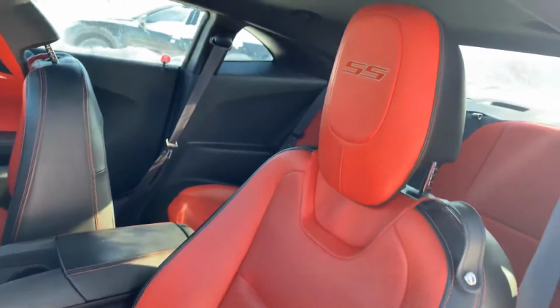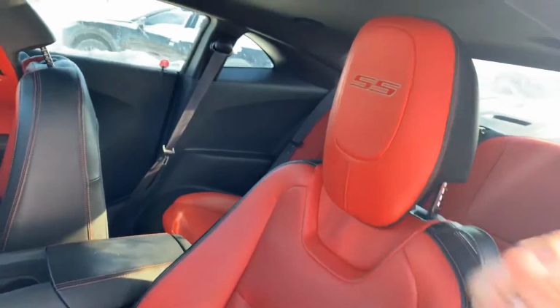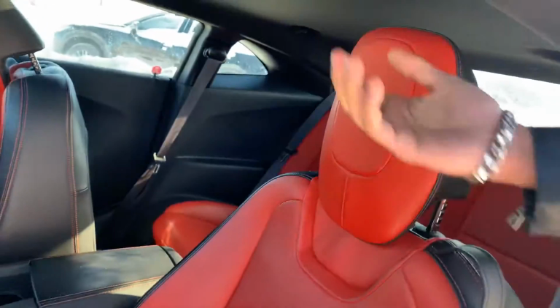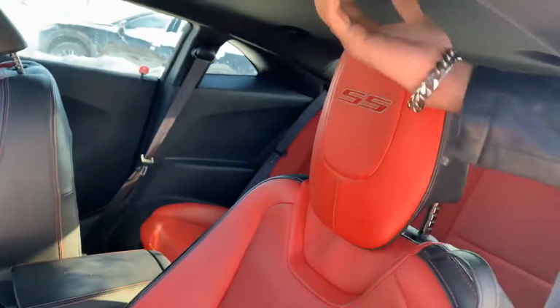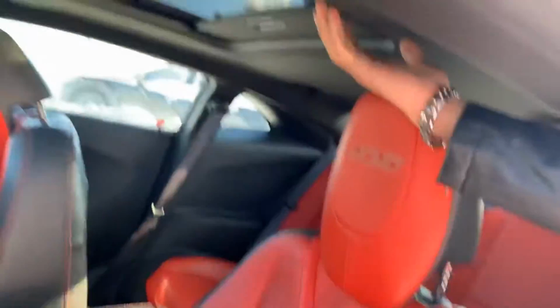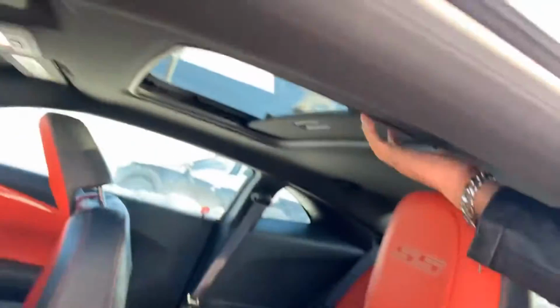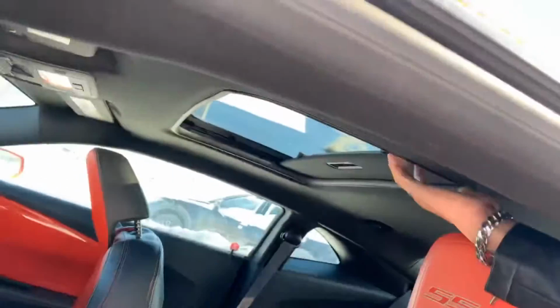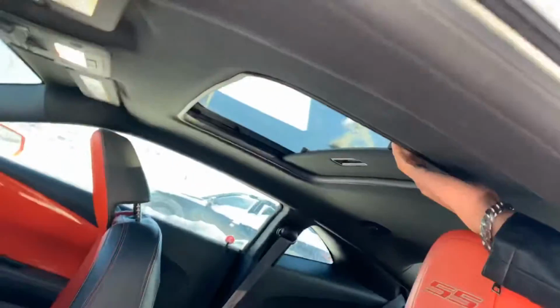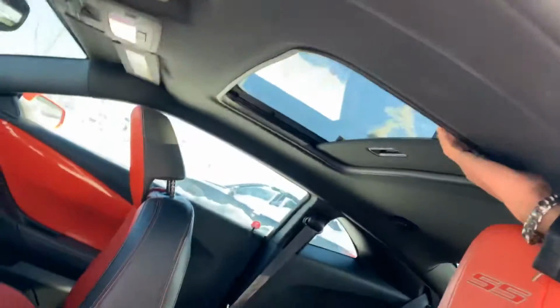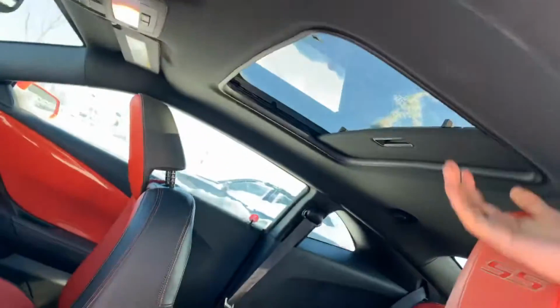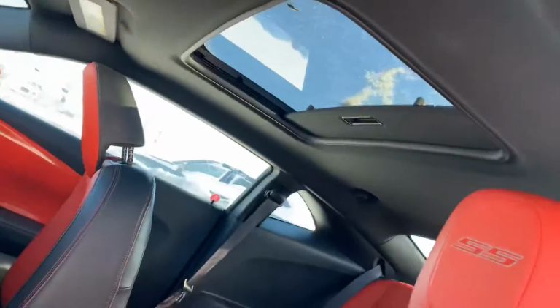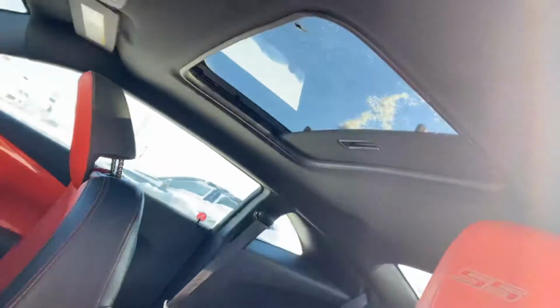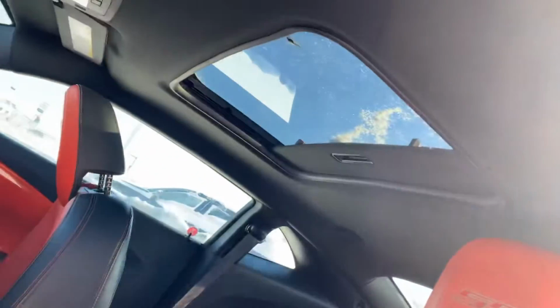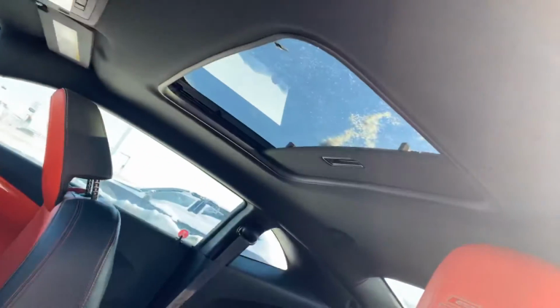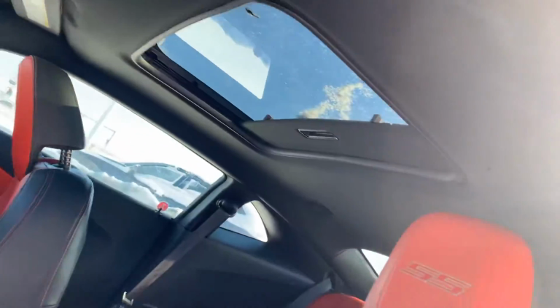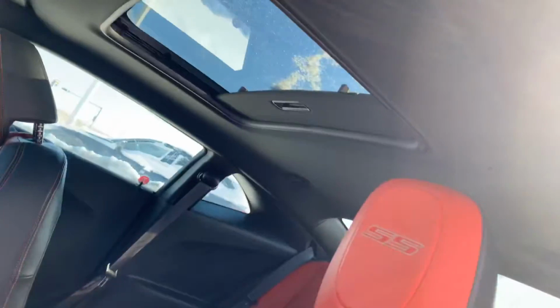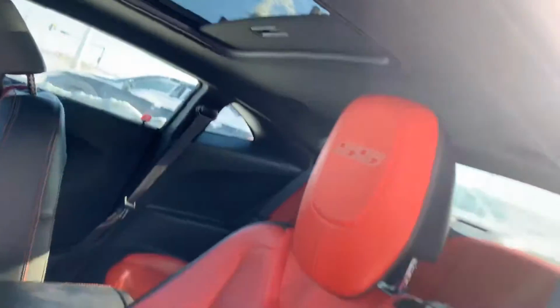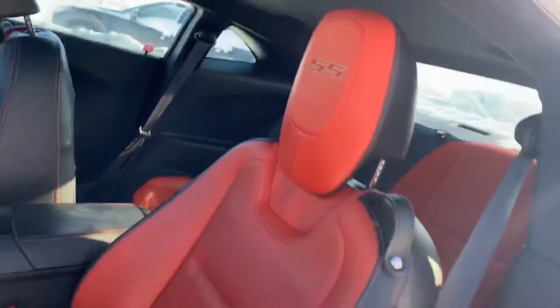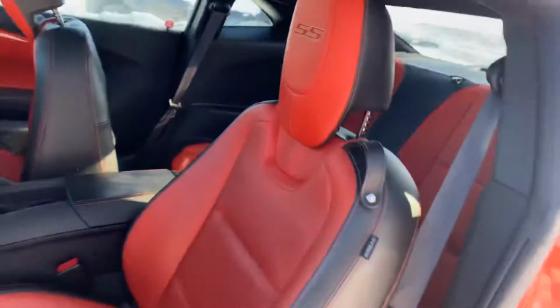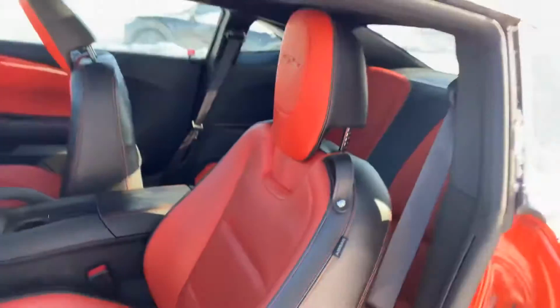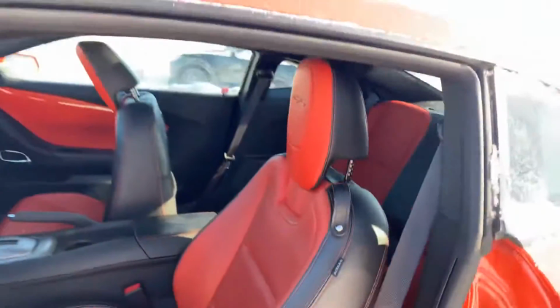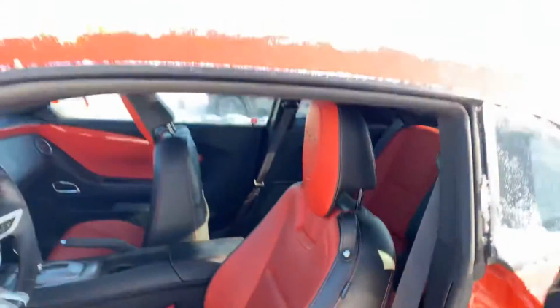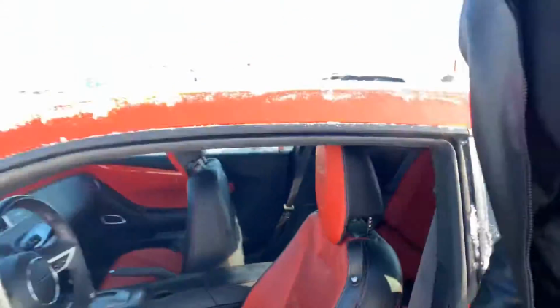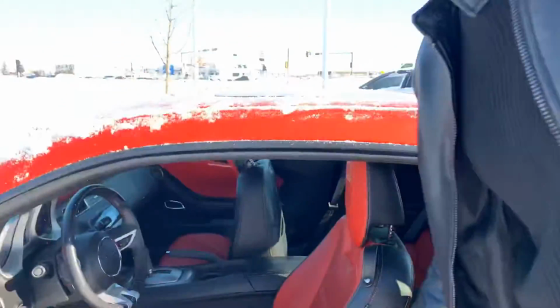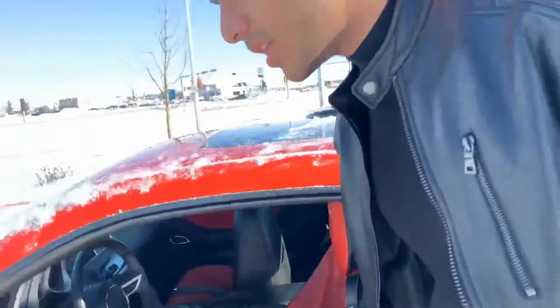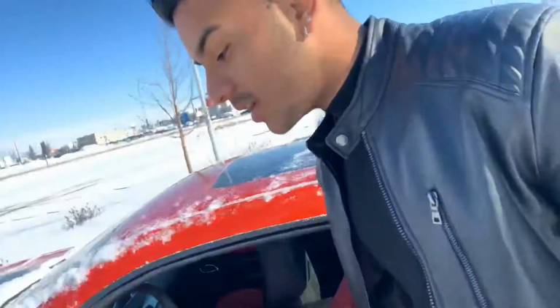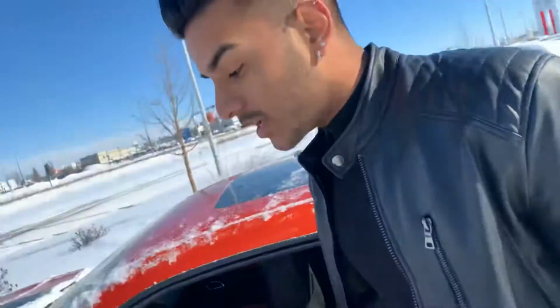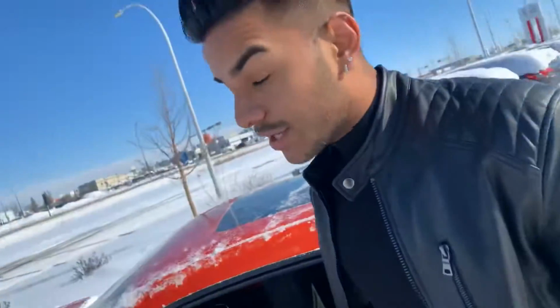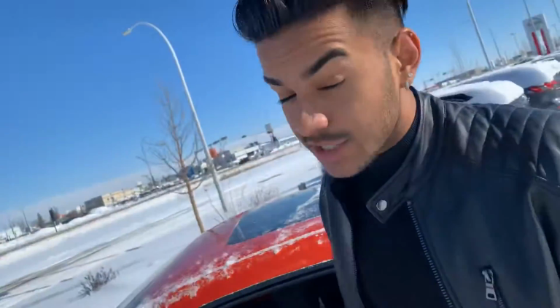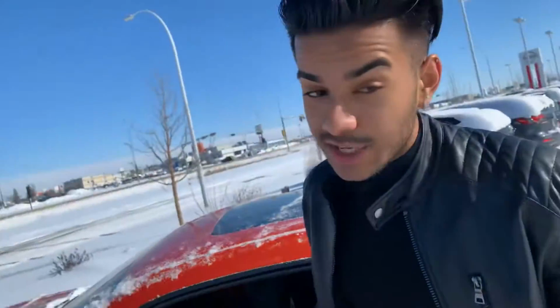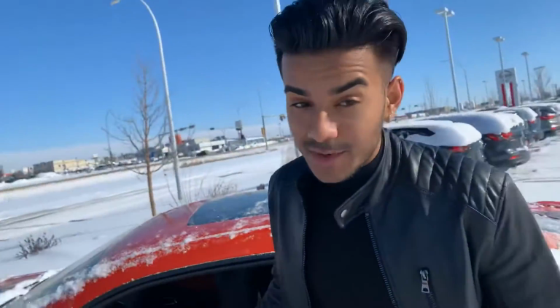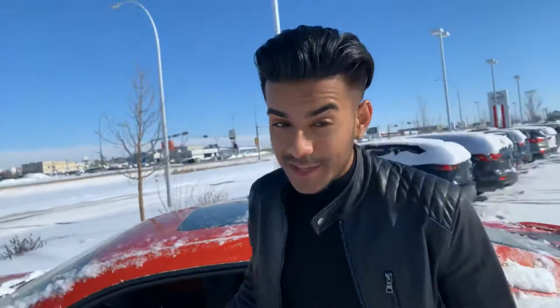This vehicle does actually come with a sunroof. My mistake for the email I sent you before — it does come with it.